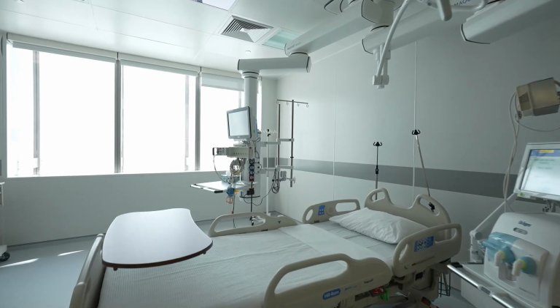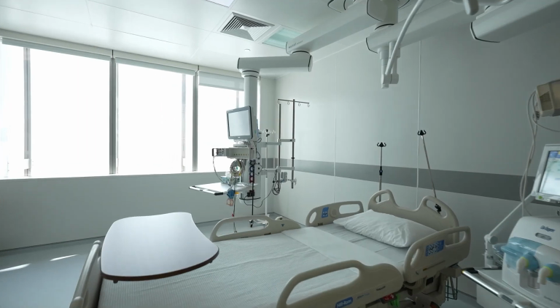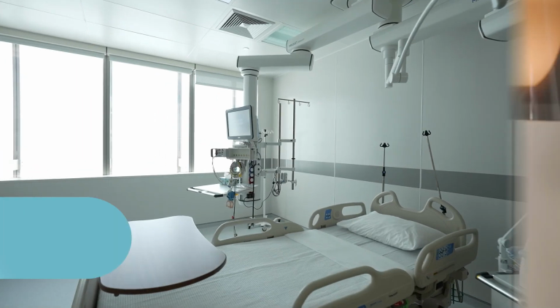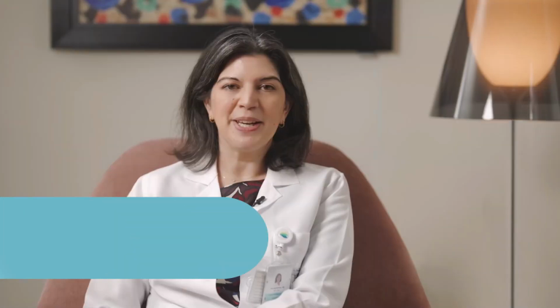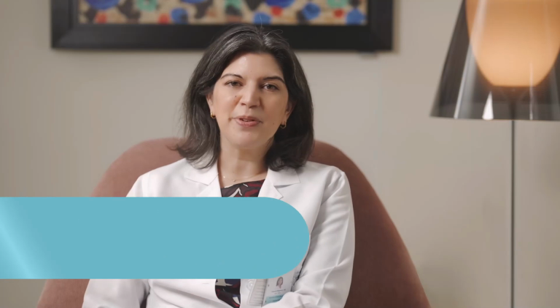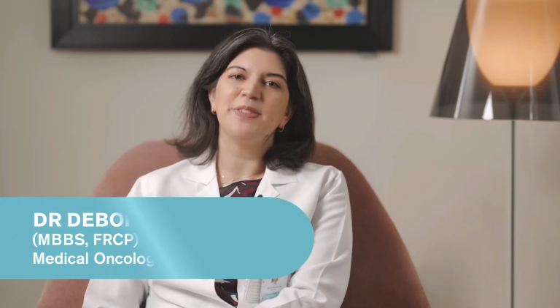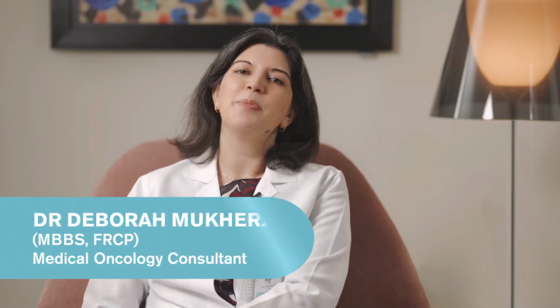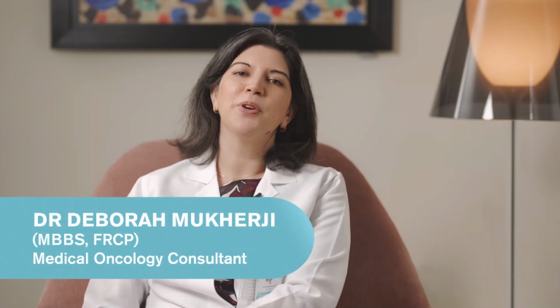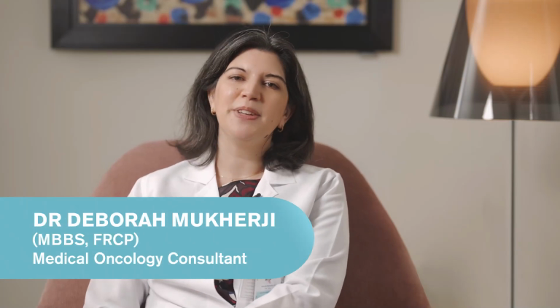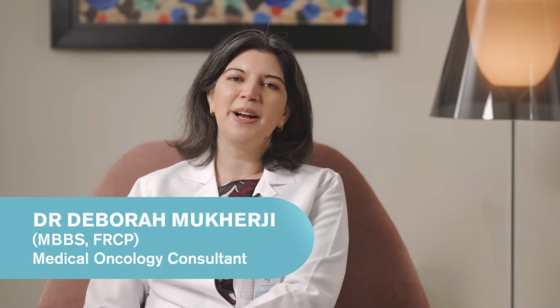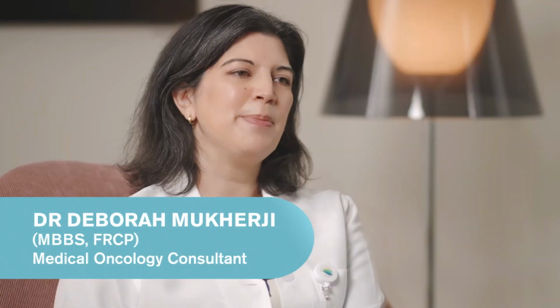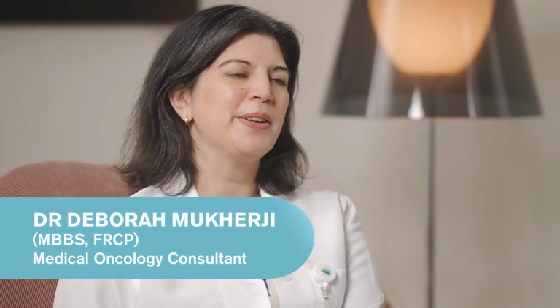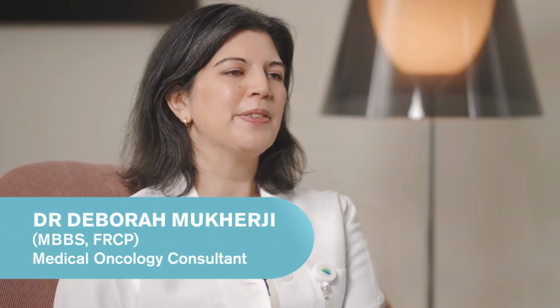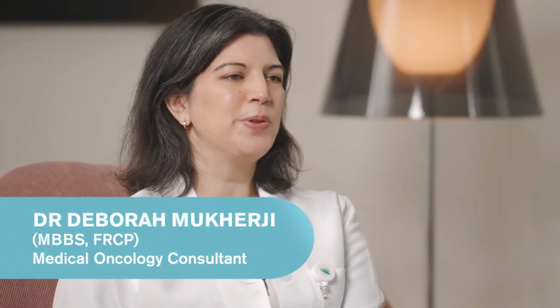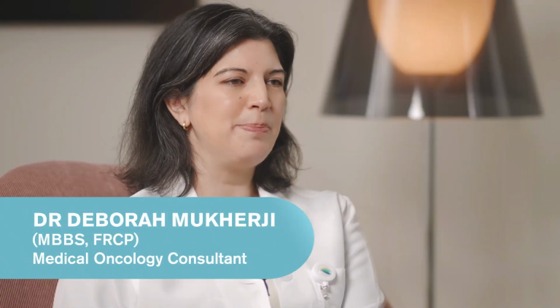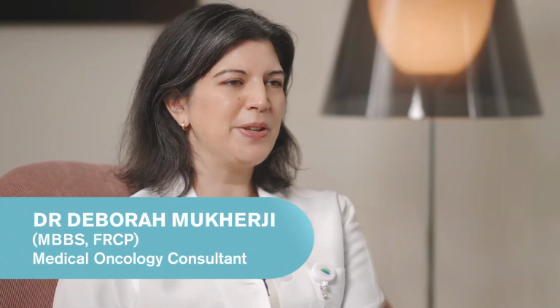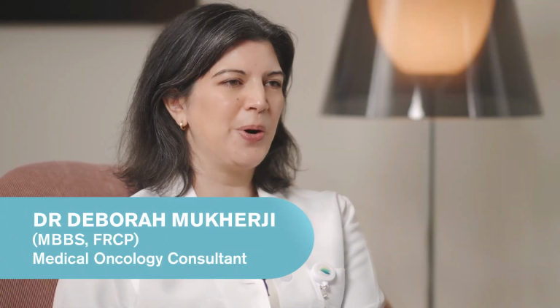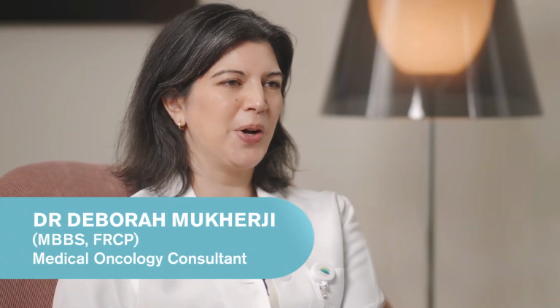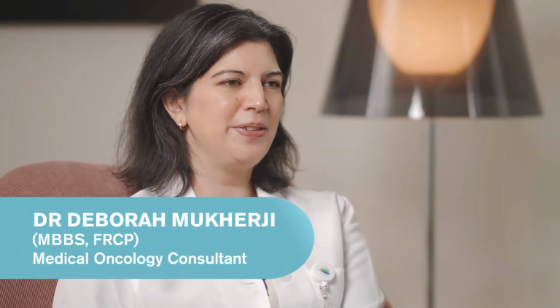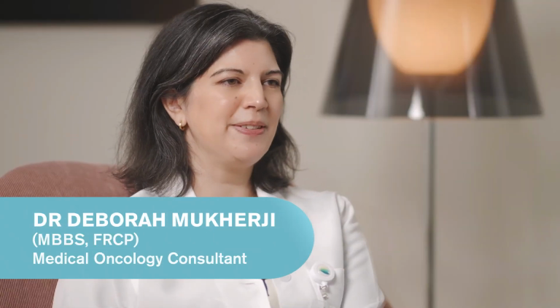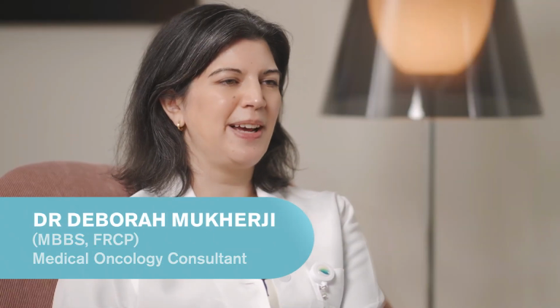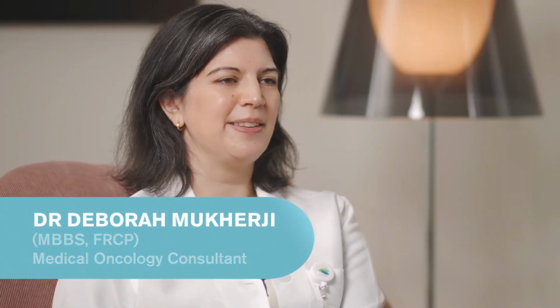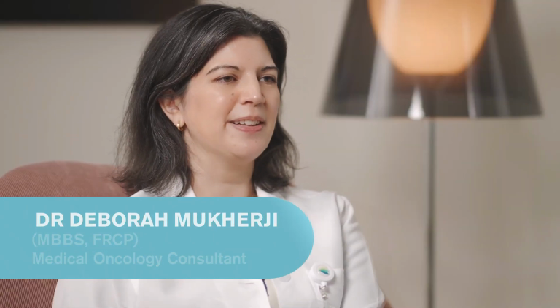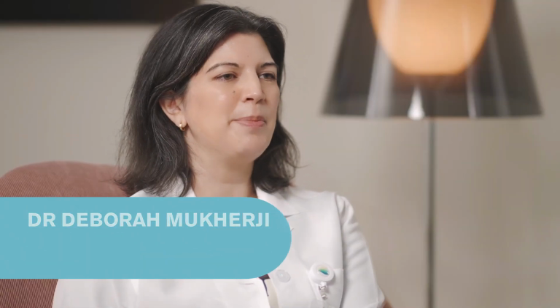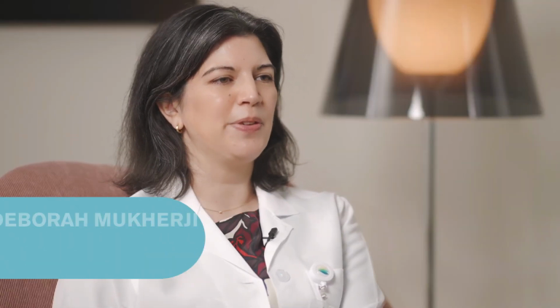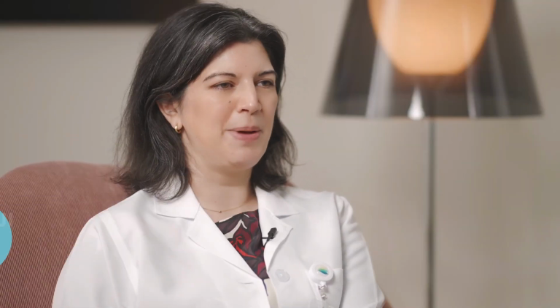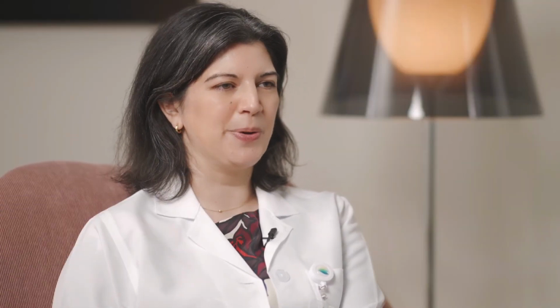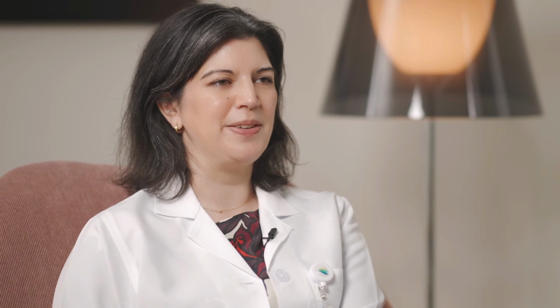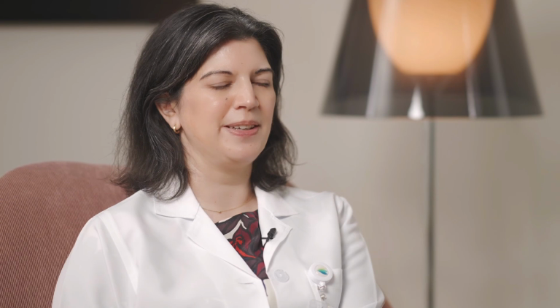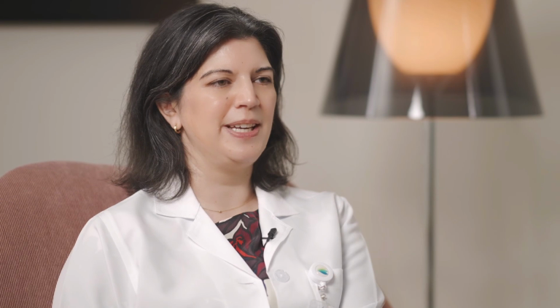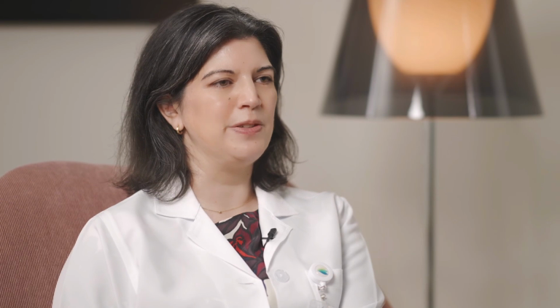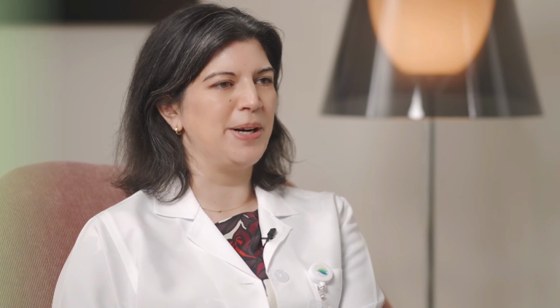Hello, my name is Dr. Deborah Mukherjee. I'm a consultant medical oncologist at the Clermont Medical Center in Dubai.